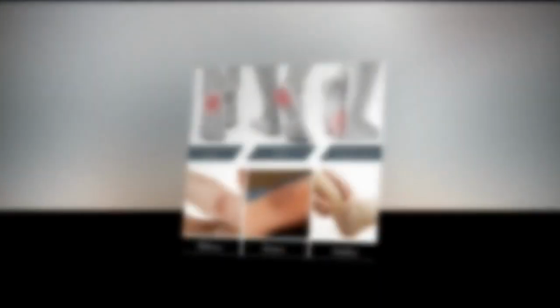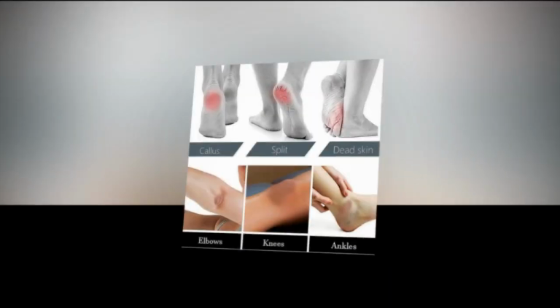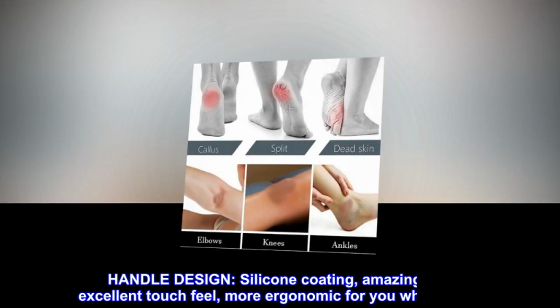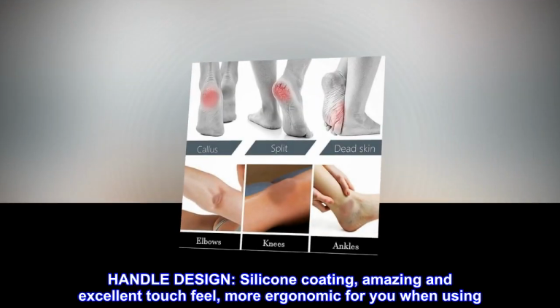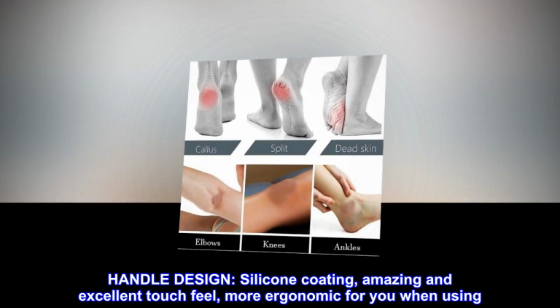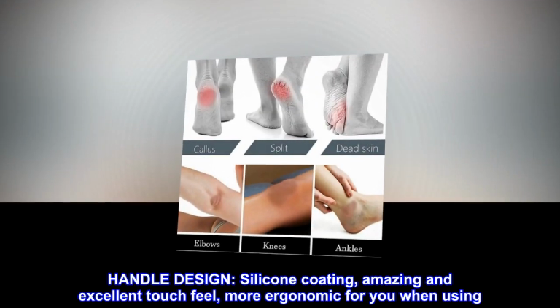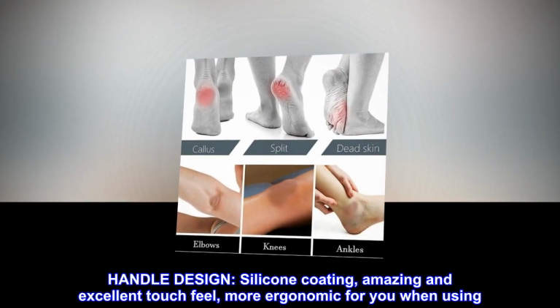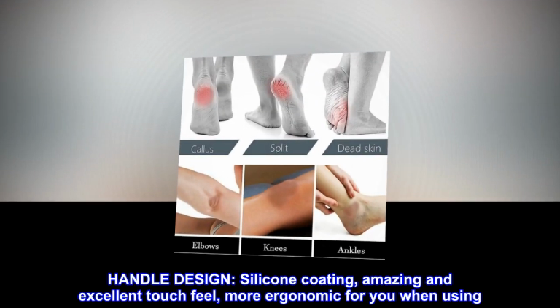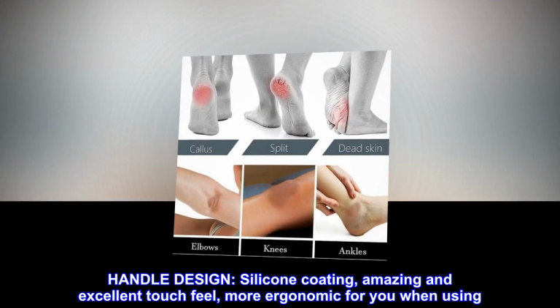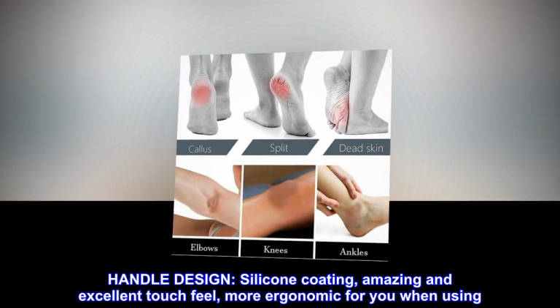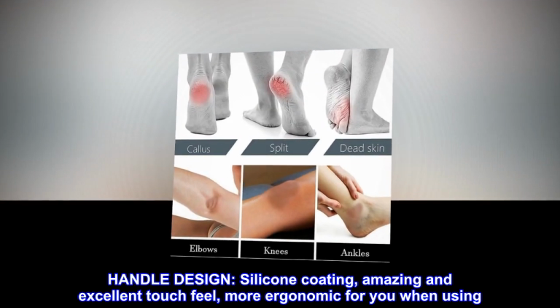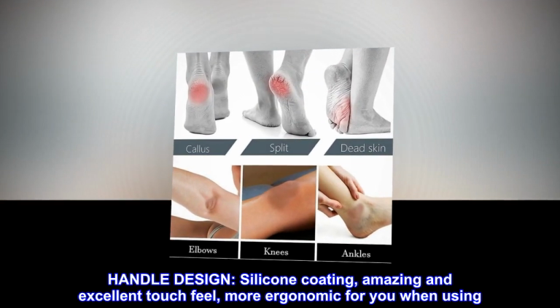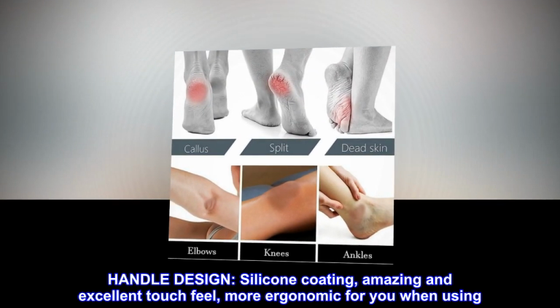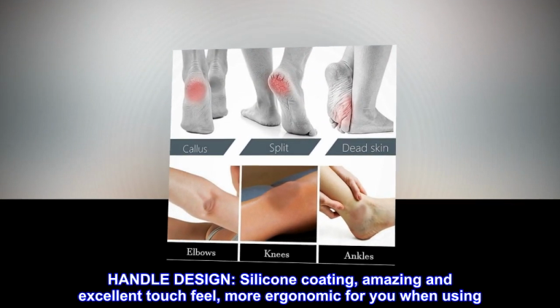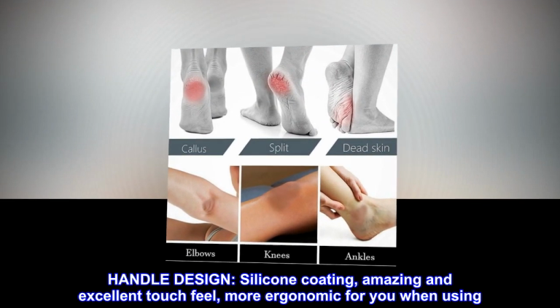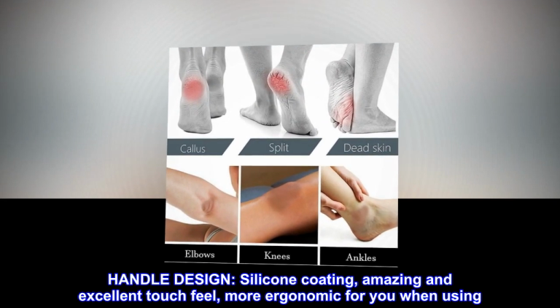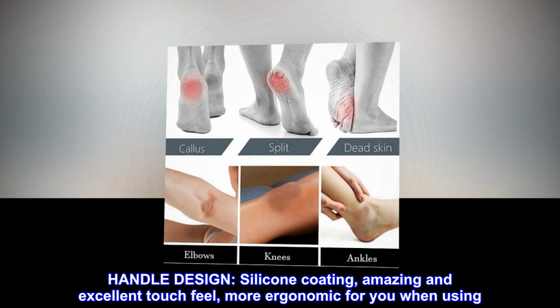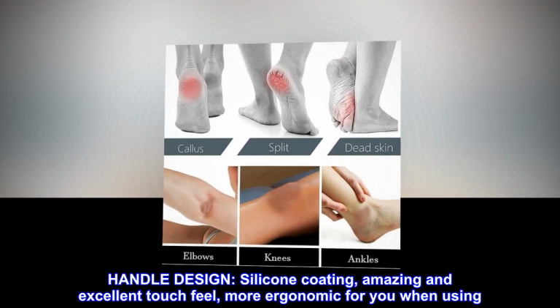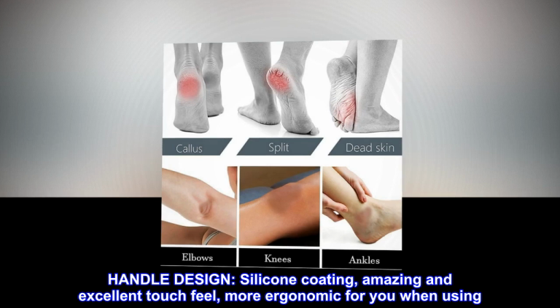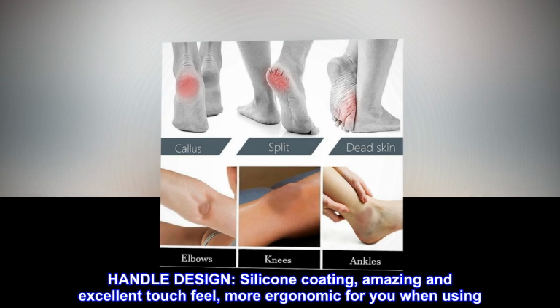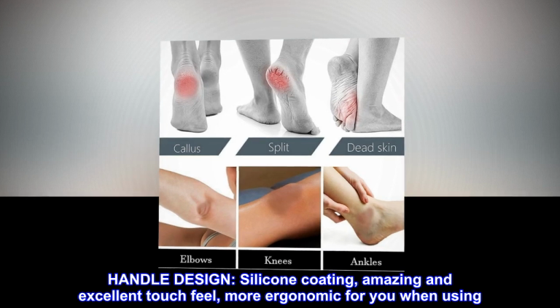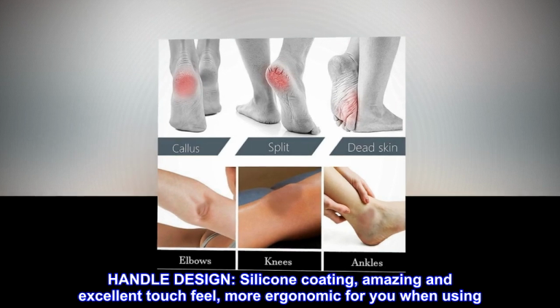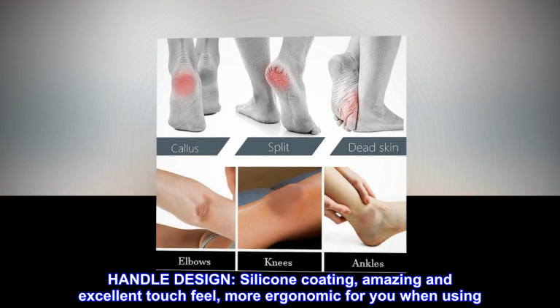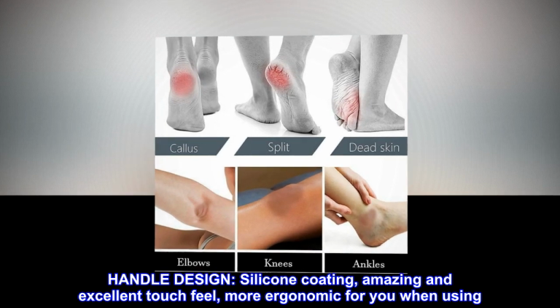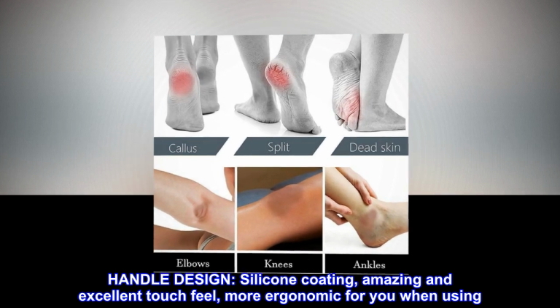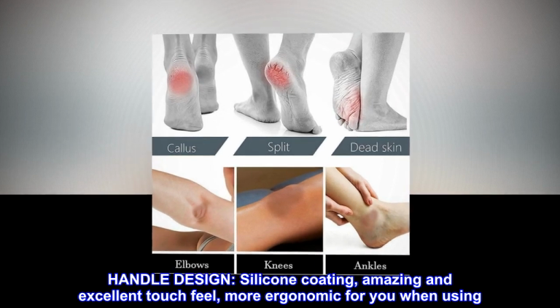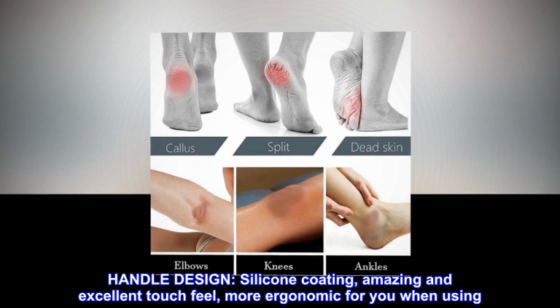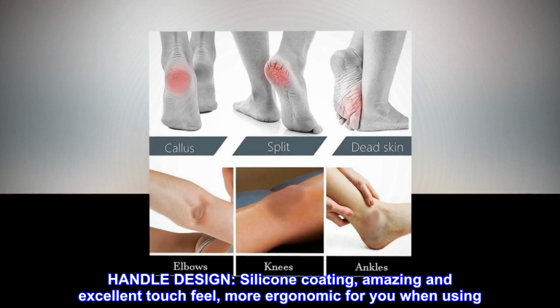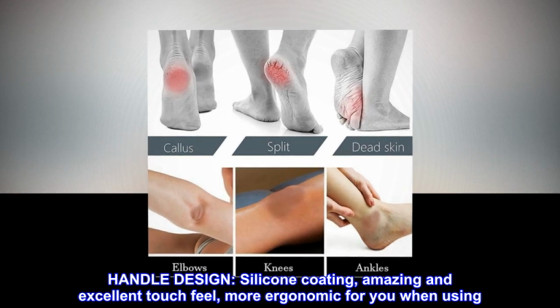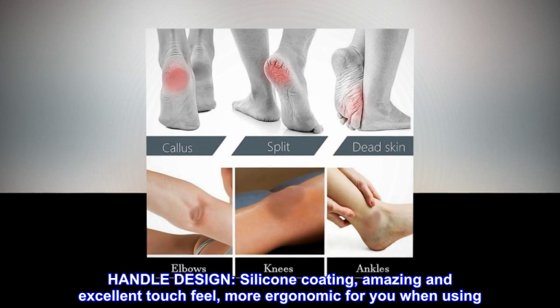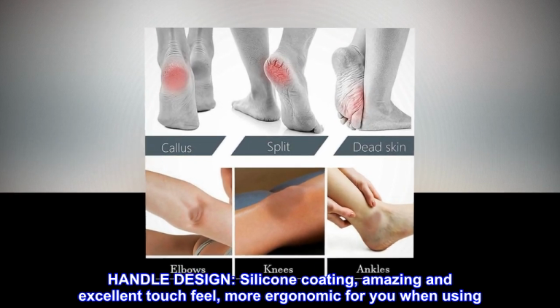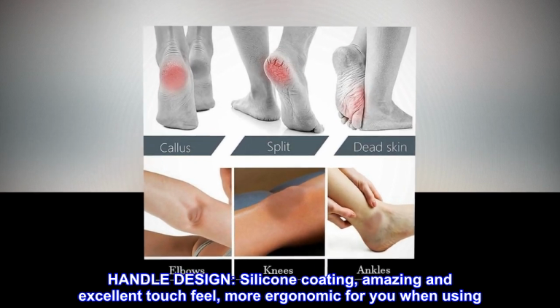Handle design: silicone coating for an amazing and excellent touch feel. More ergonomic for you when using.